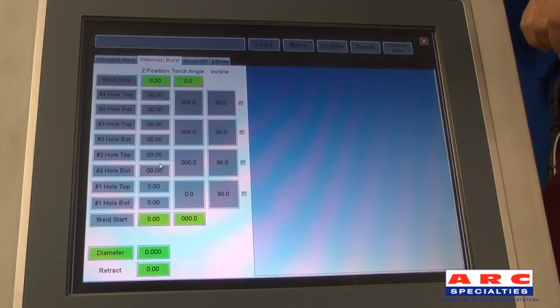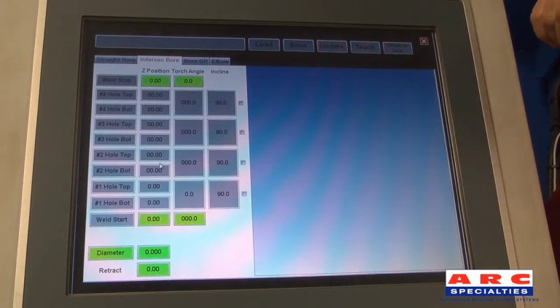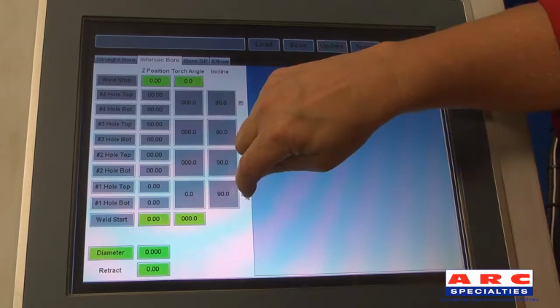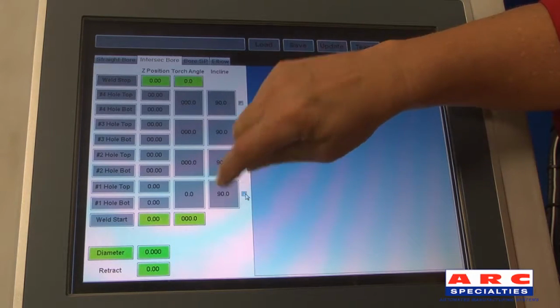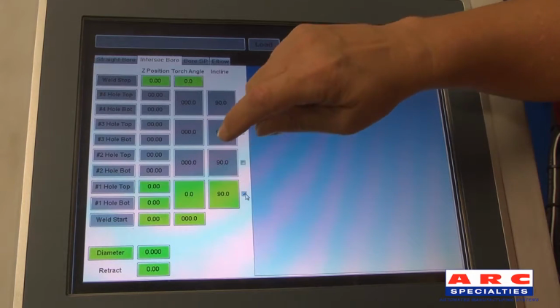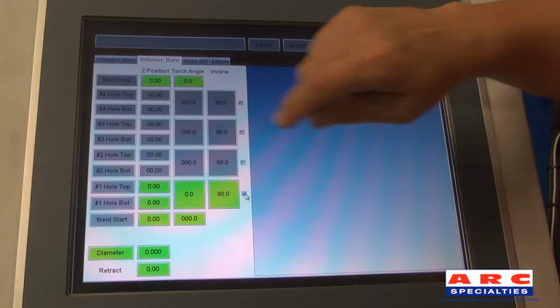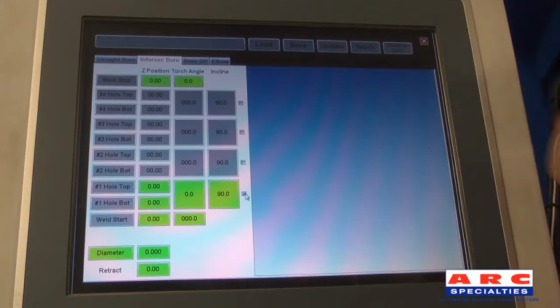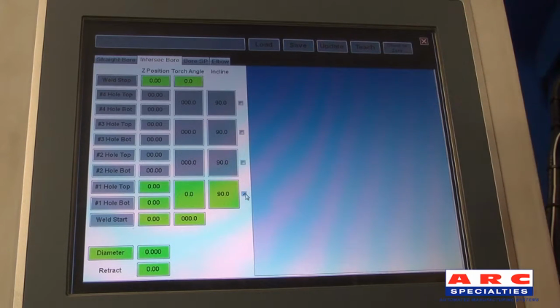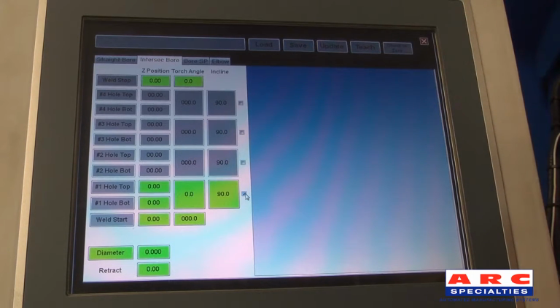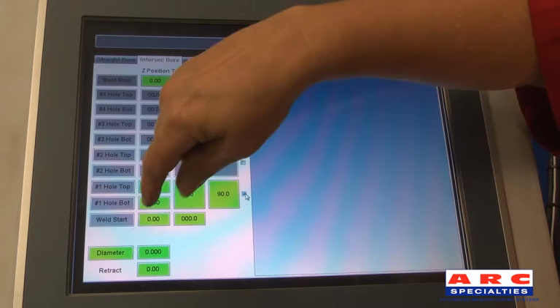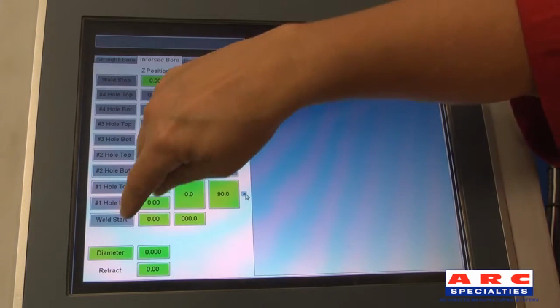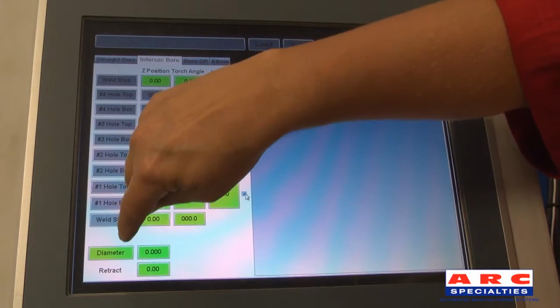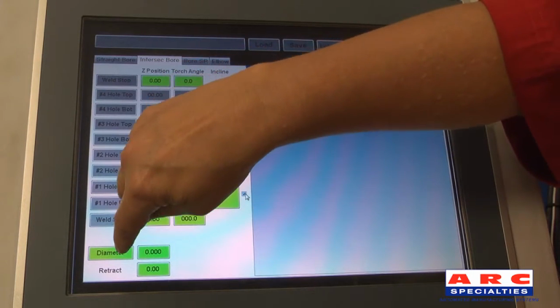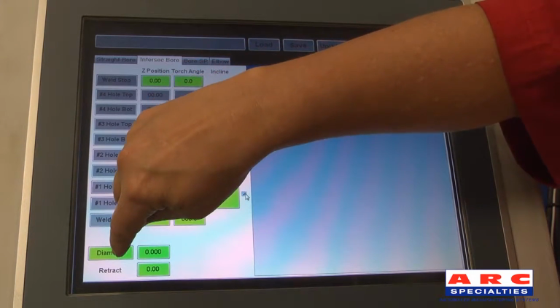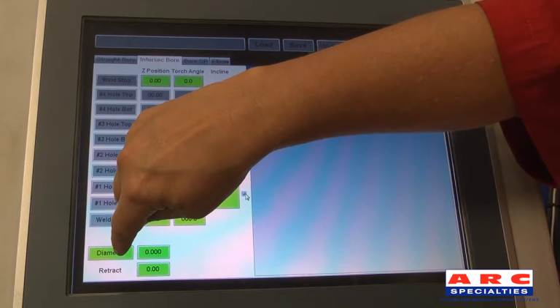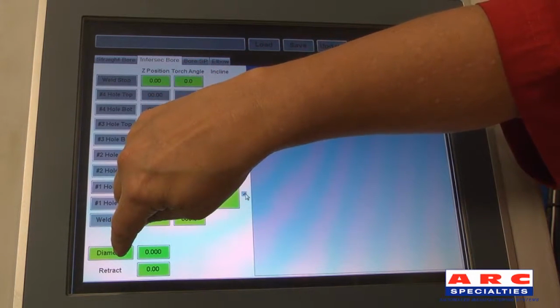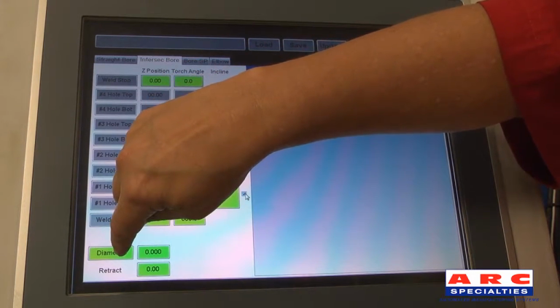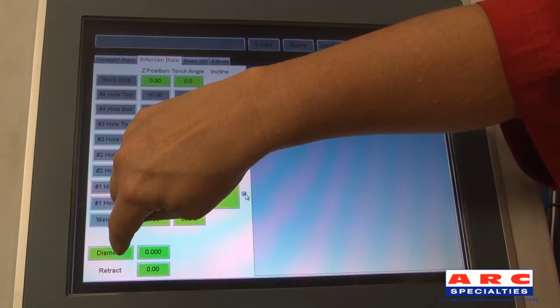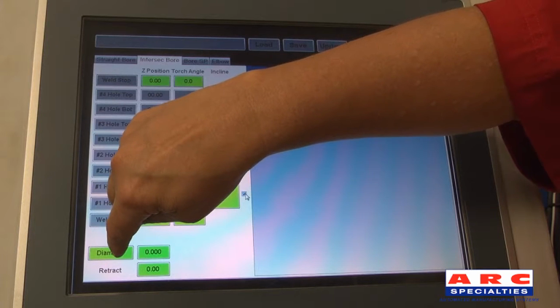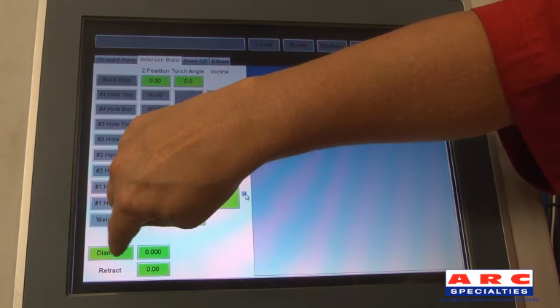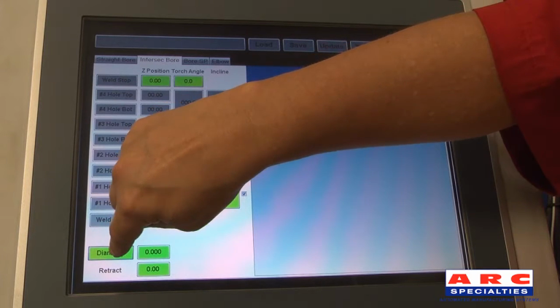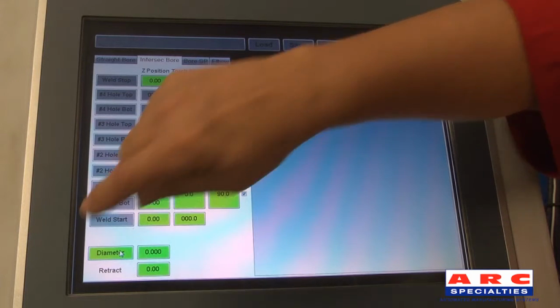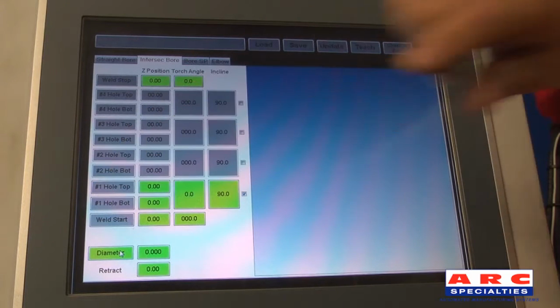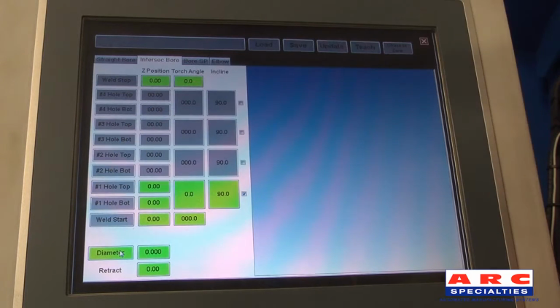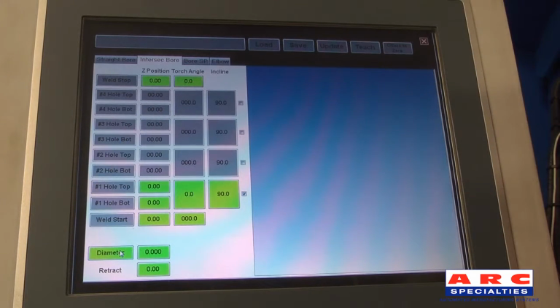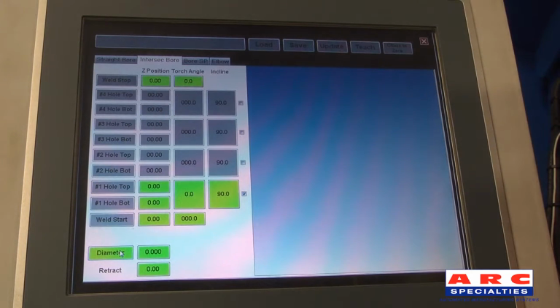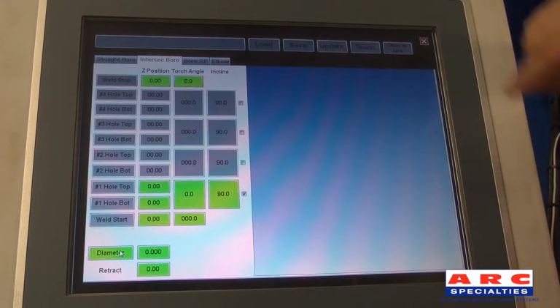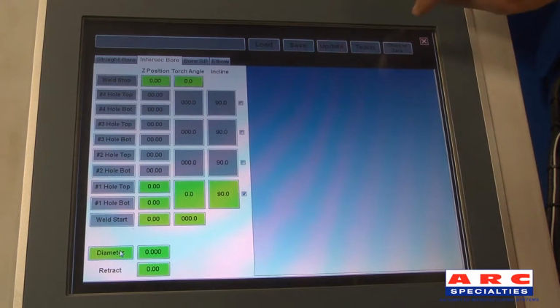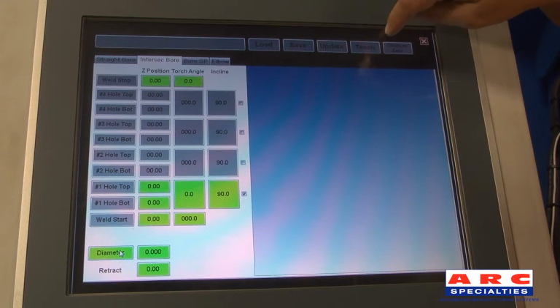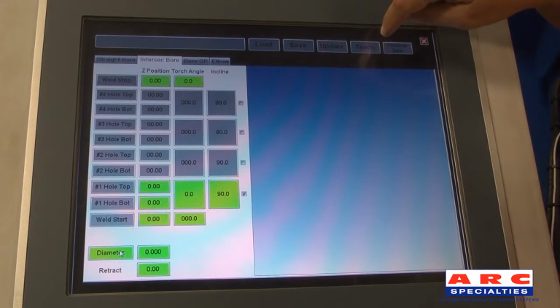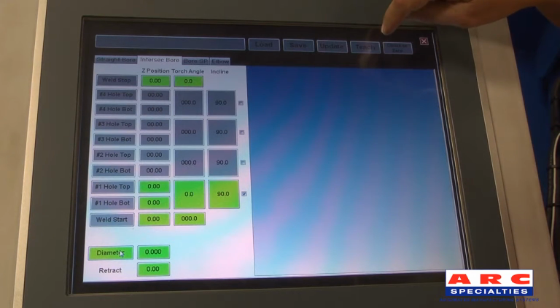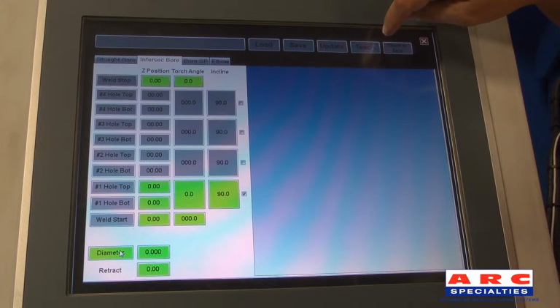Then on the program screen, the diameter is highlighted and the point is taught using the teach button.